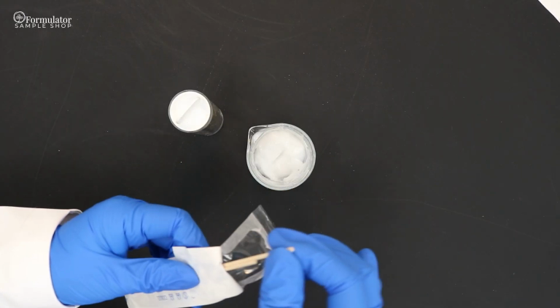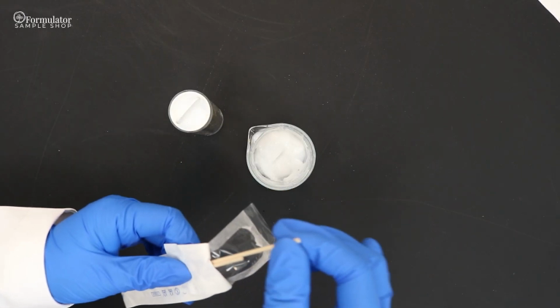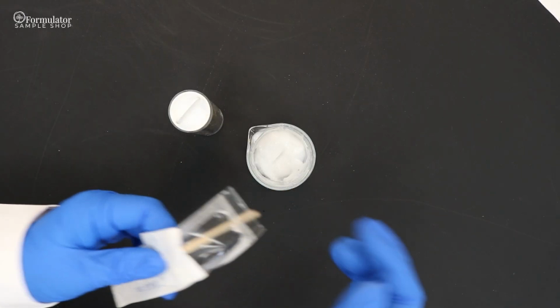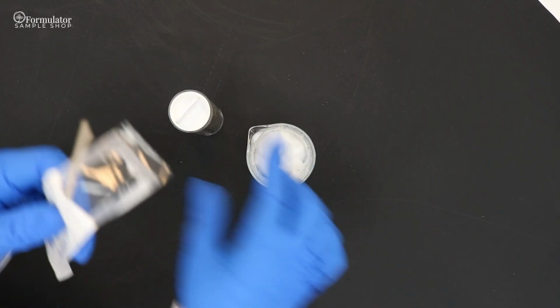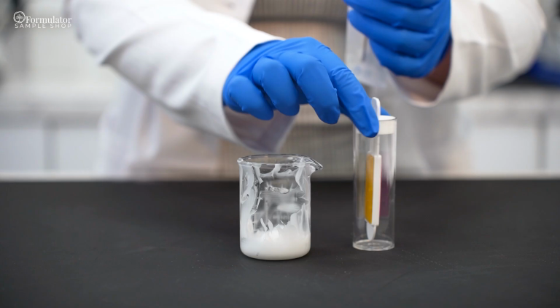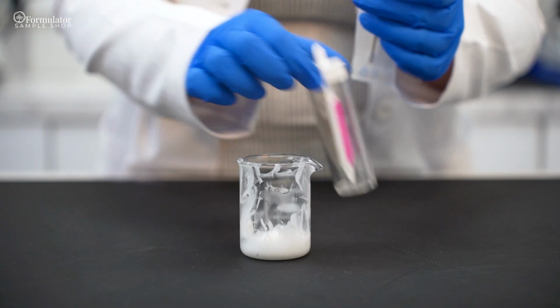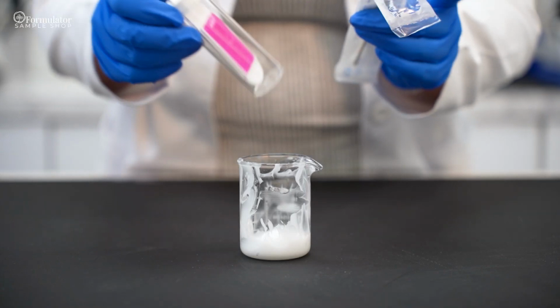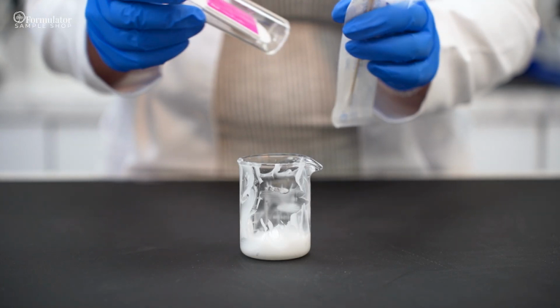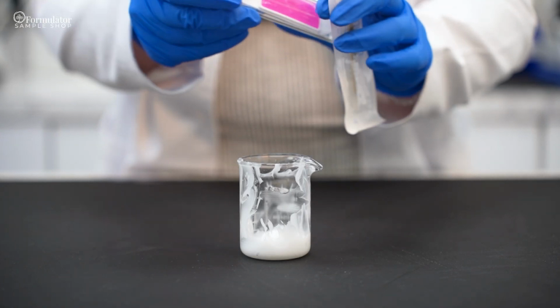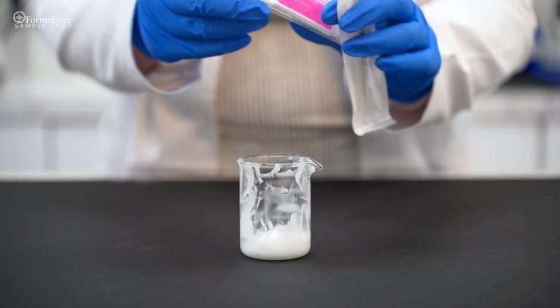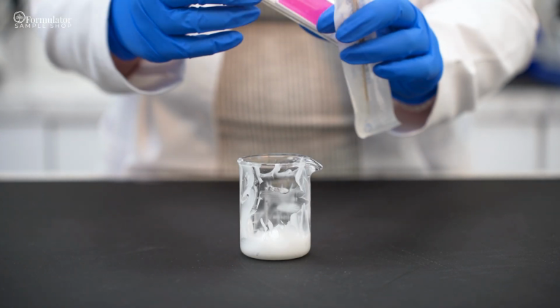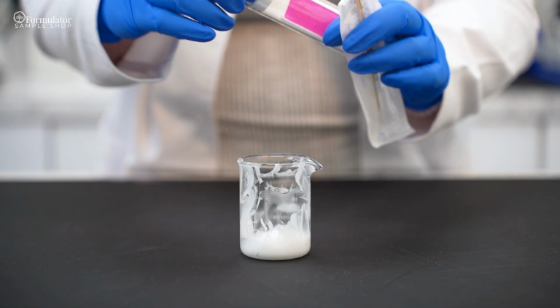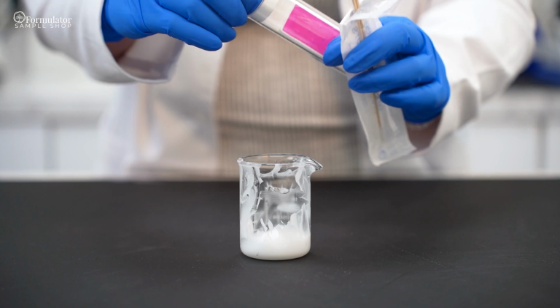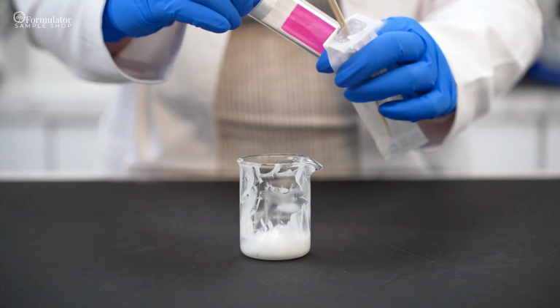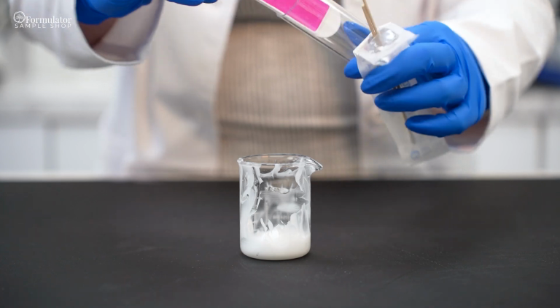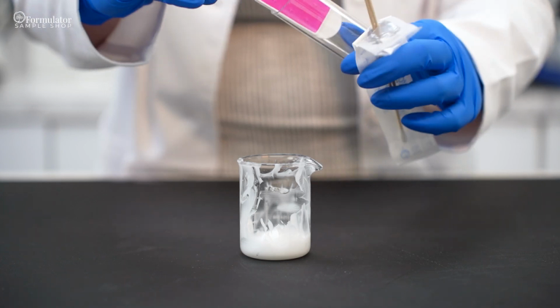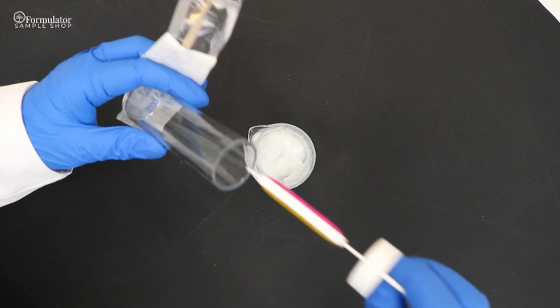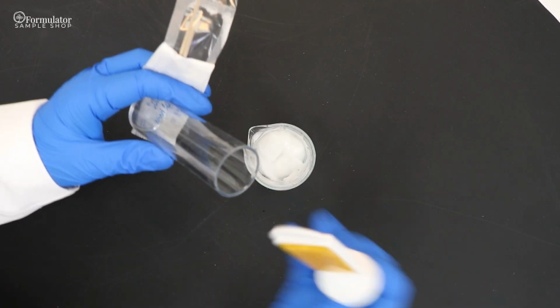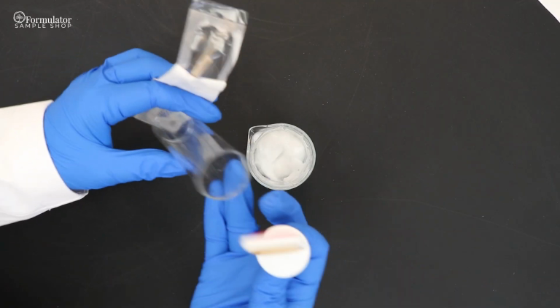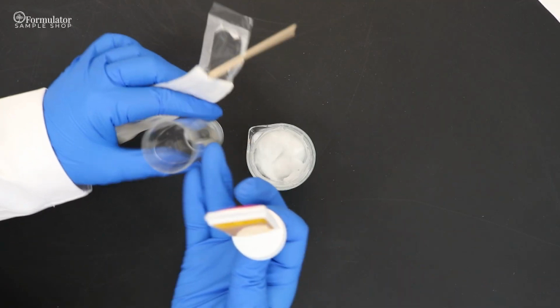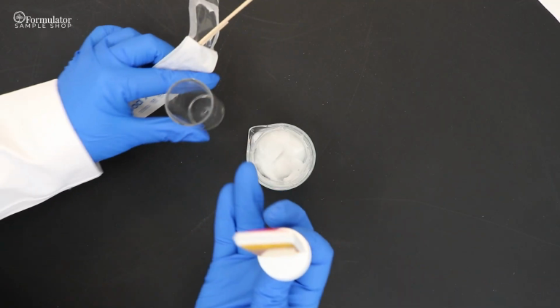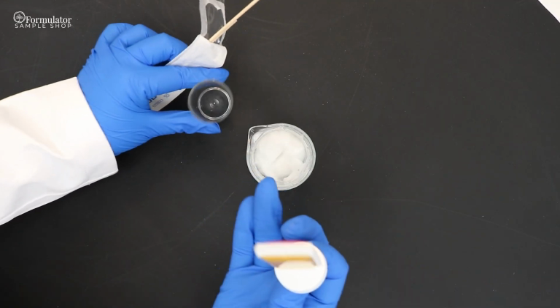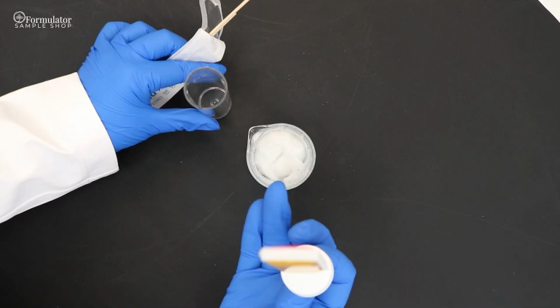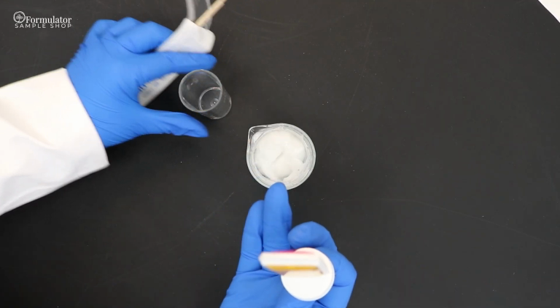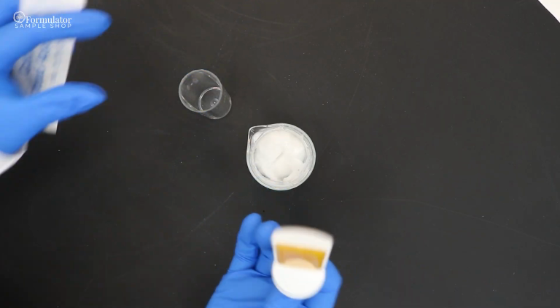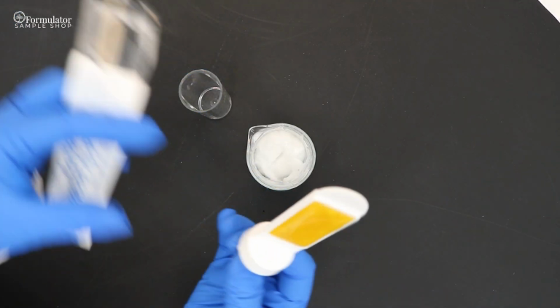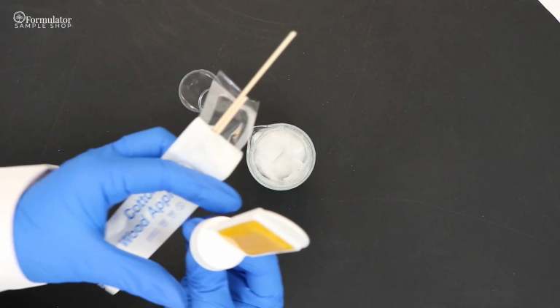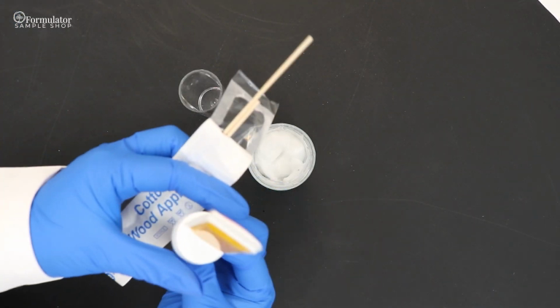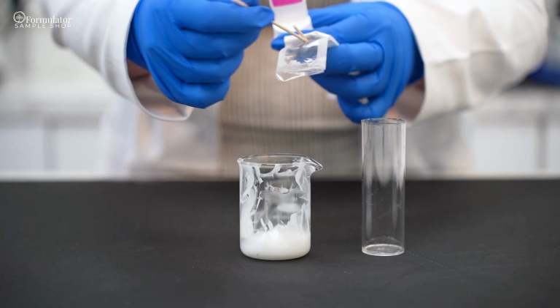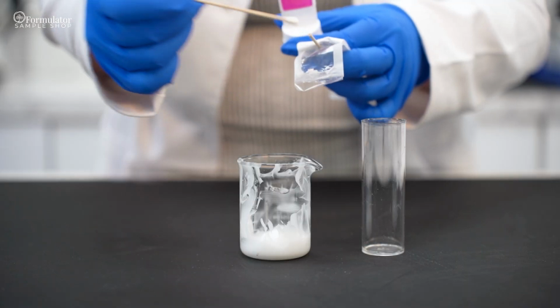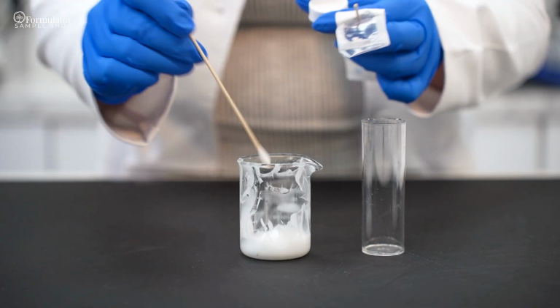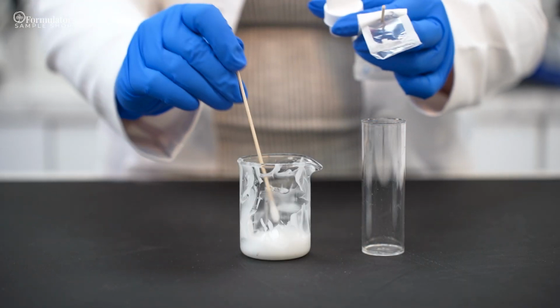Spread the product evenly and completely over both agar surfaces, then place the agar back into the container.